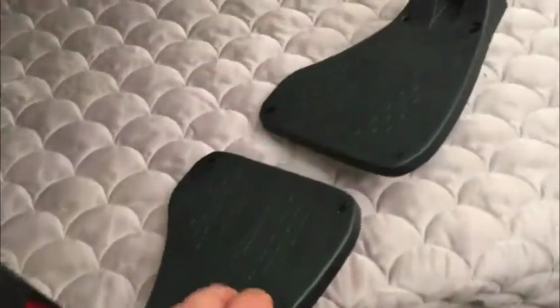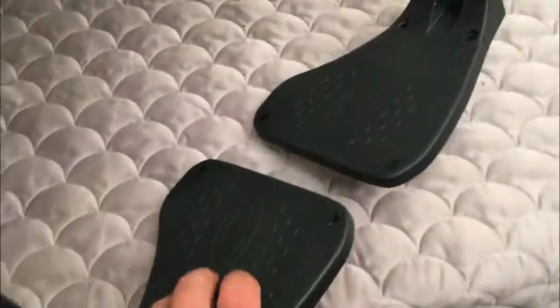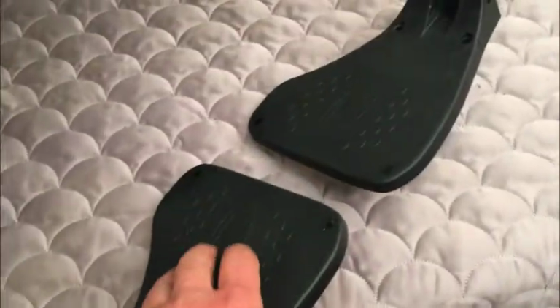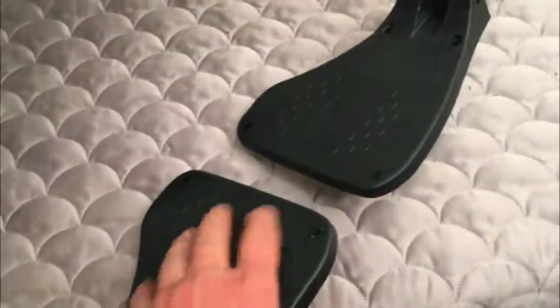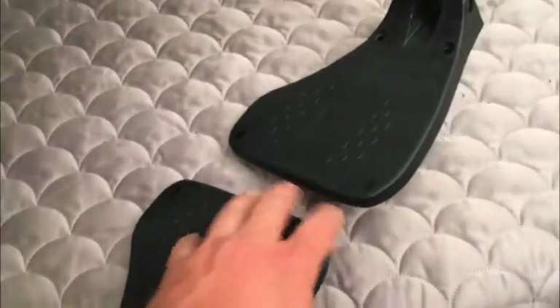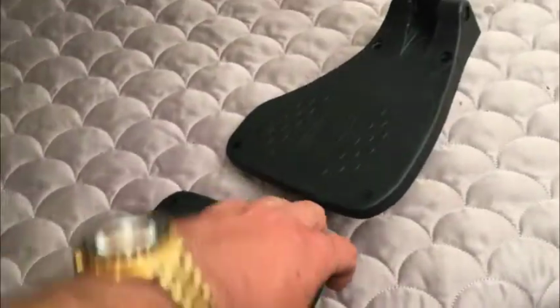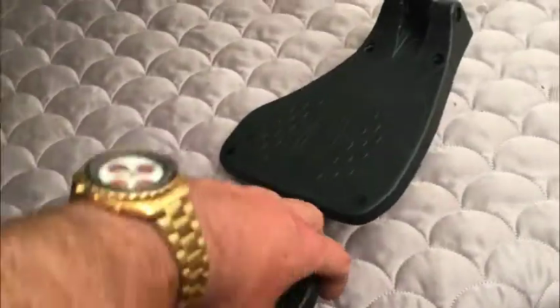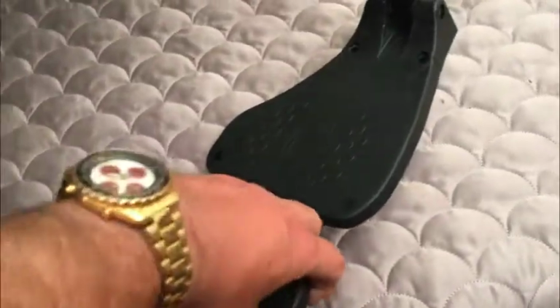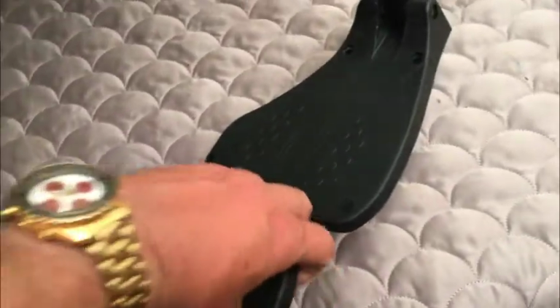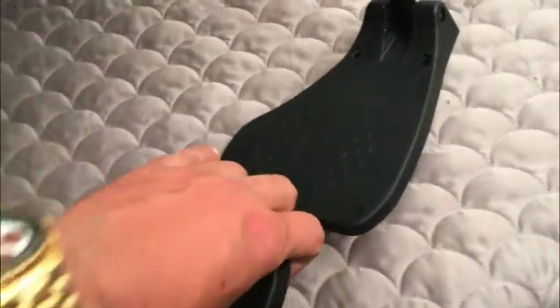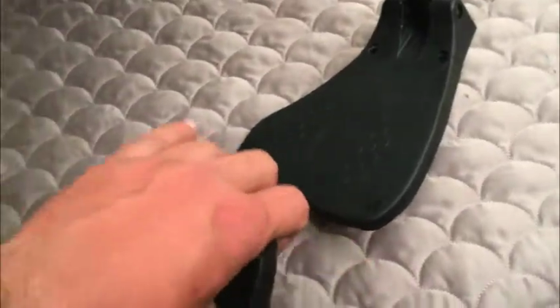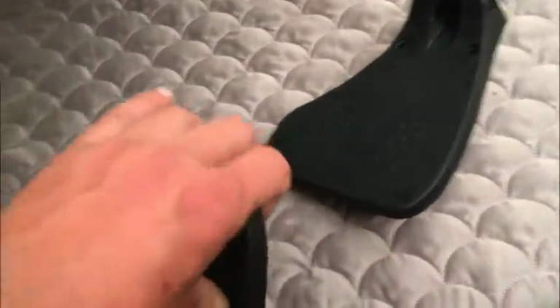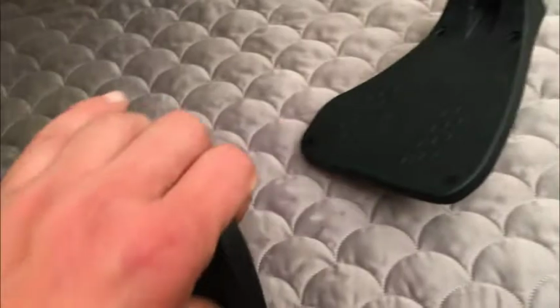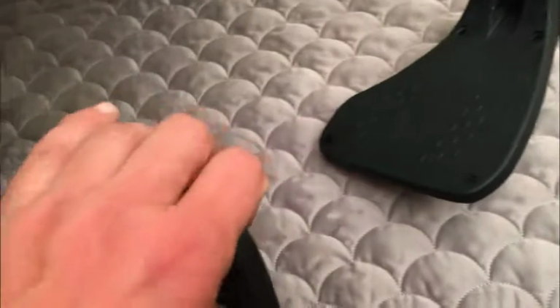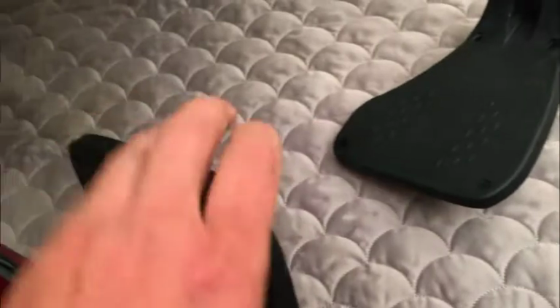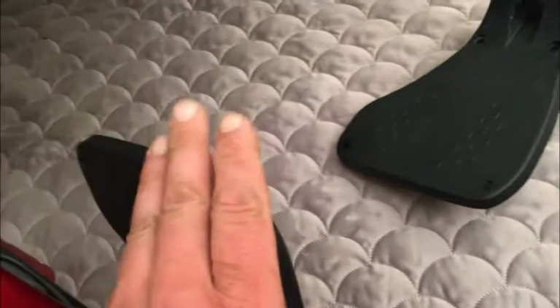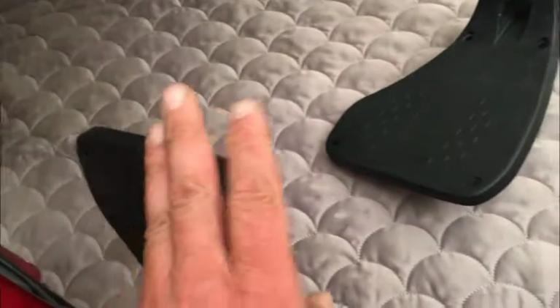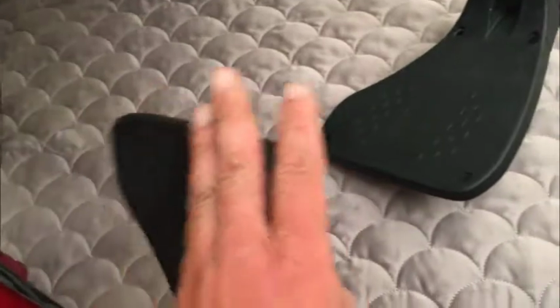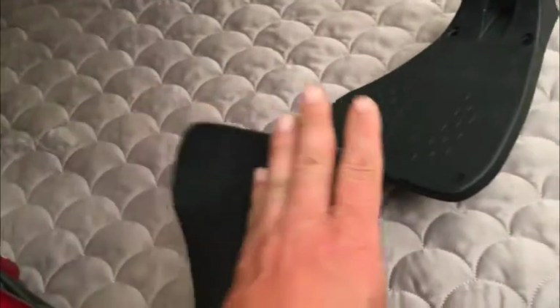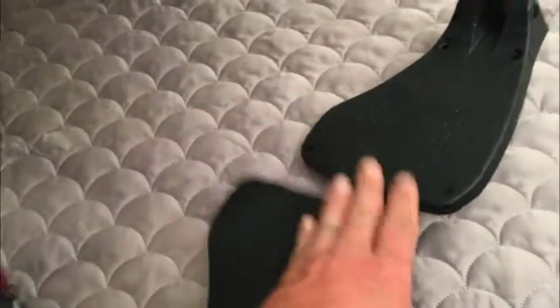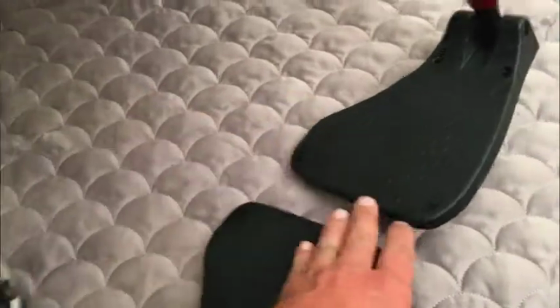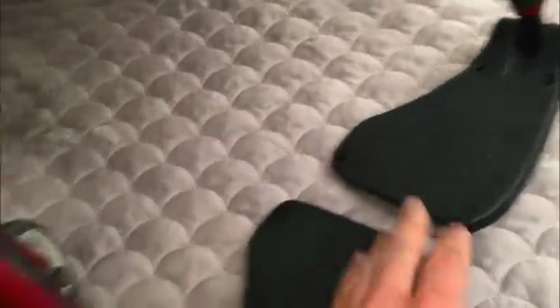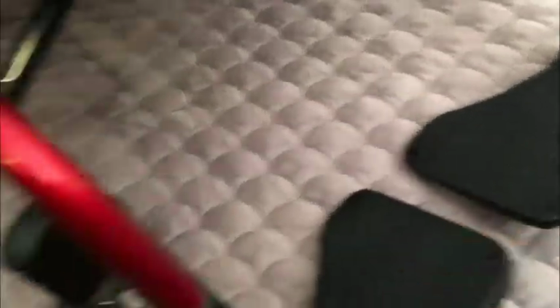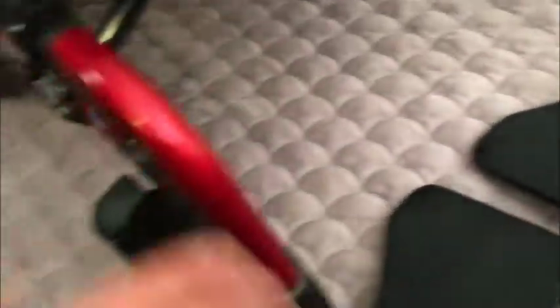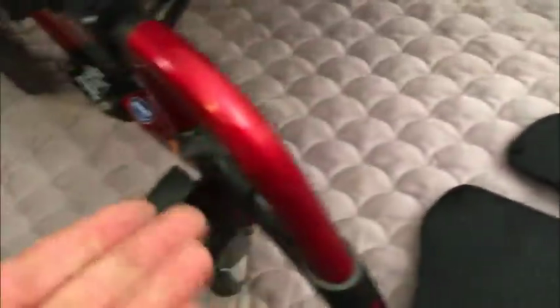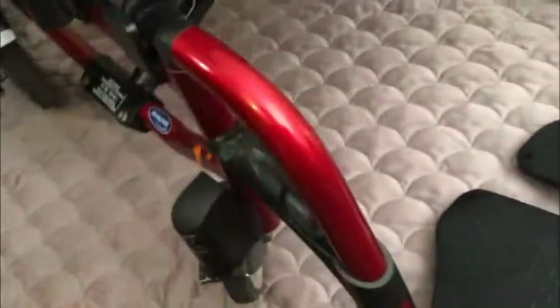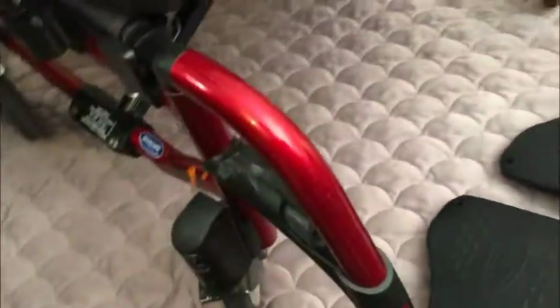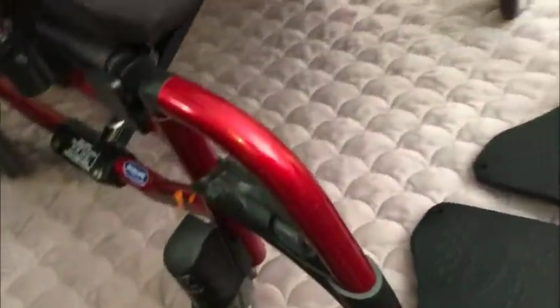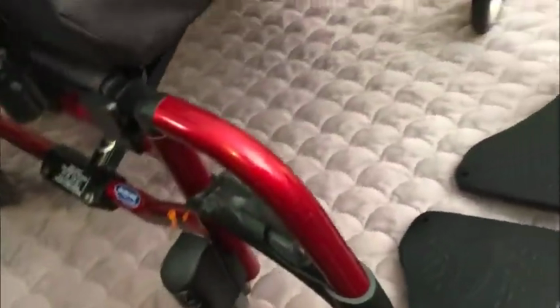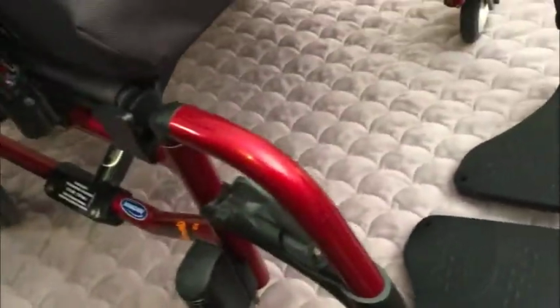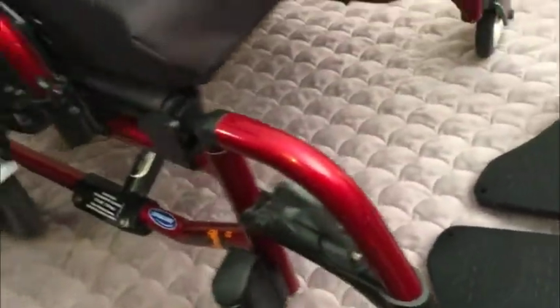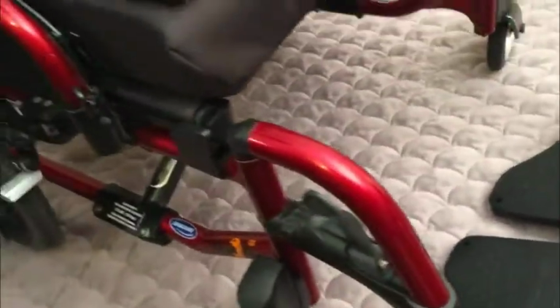Nice foot pedals in the front, which of course fold up as they should, and of course they're removable to put in your vehicle.